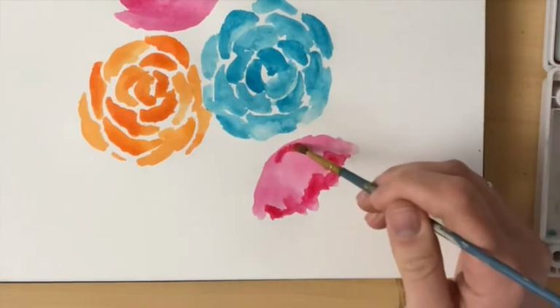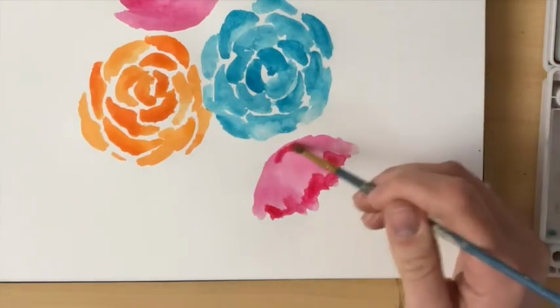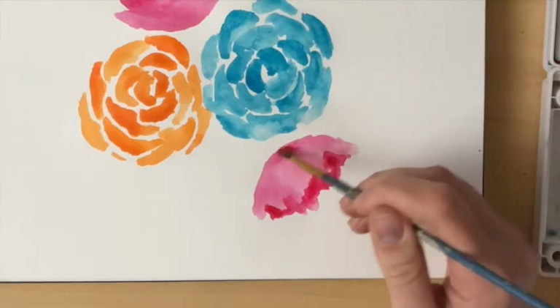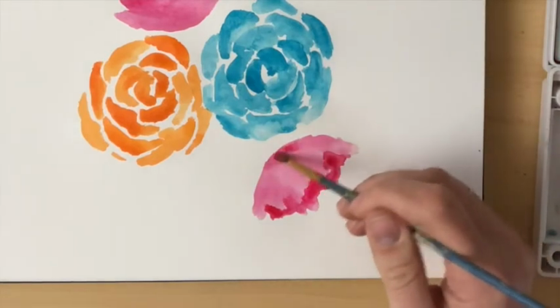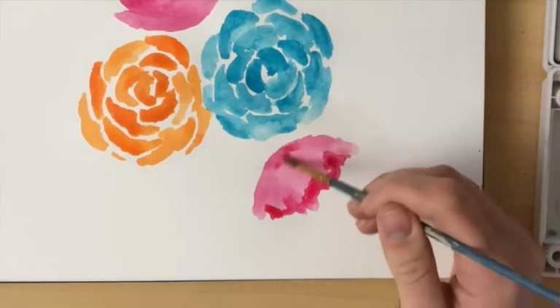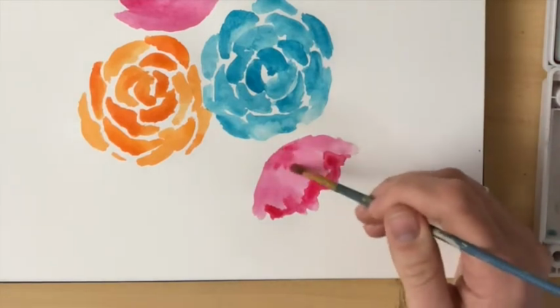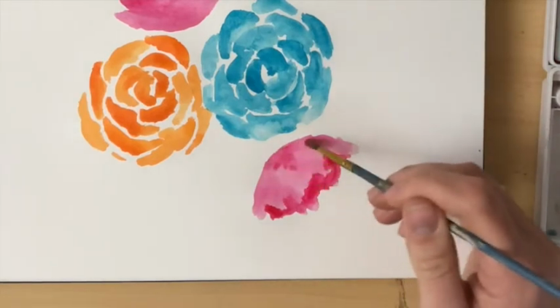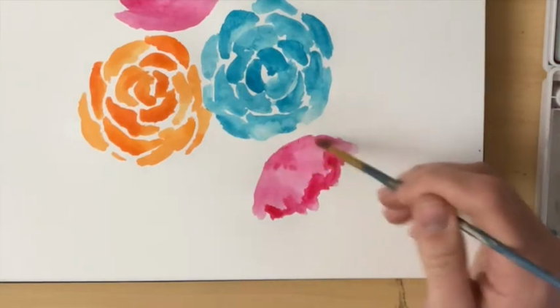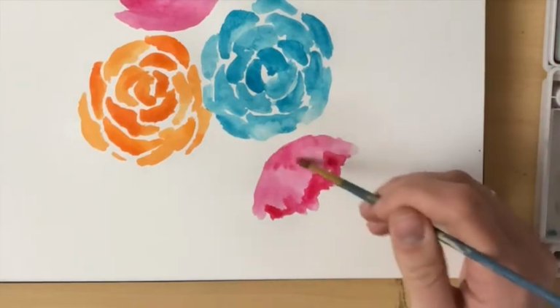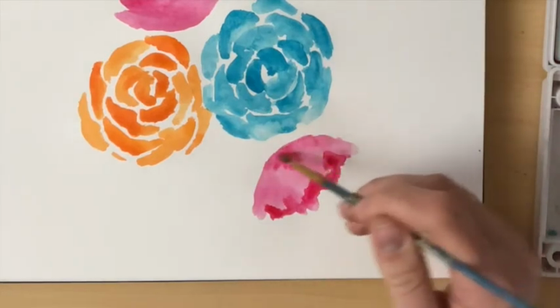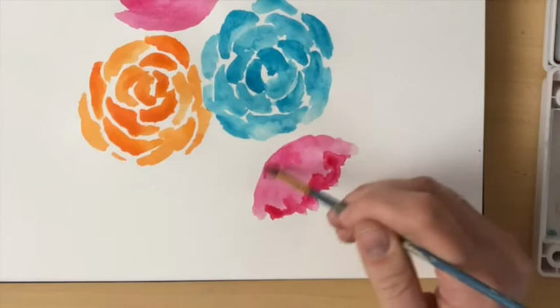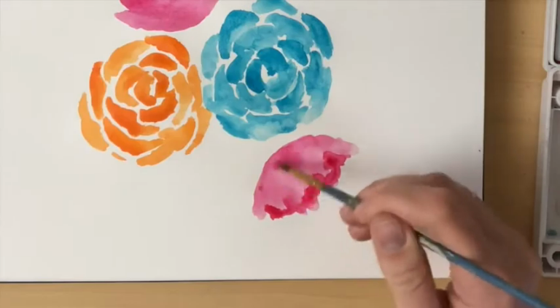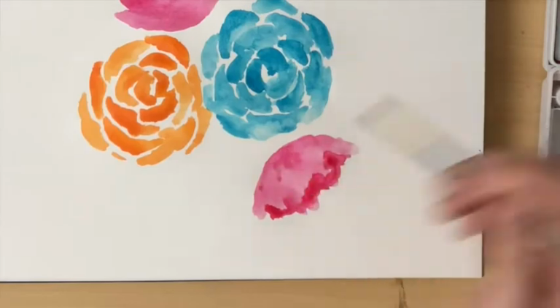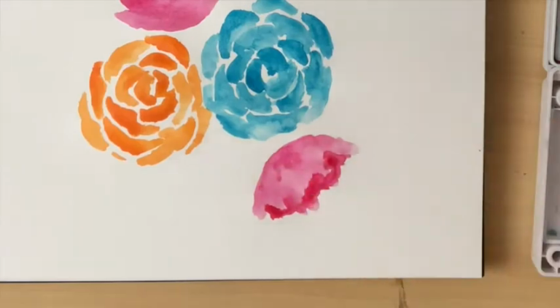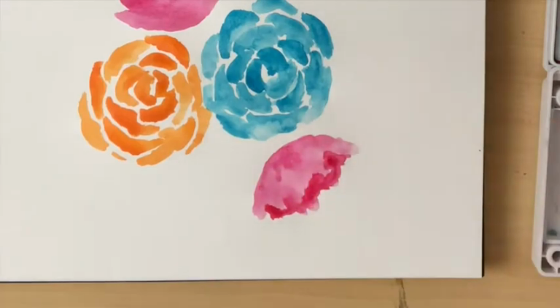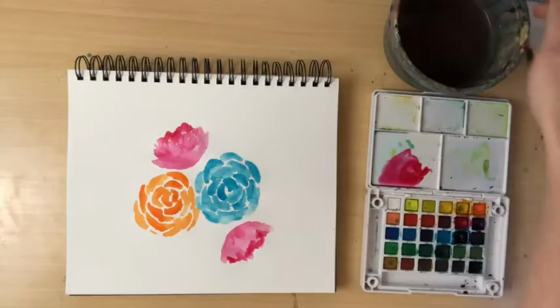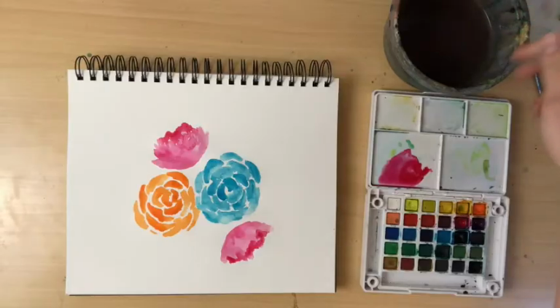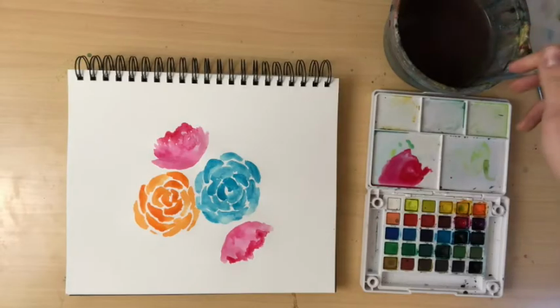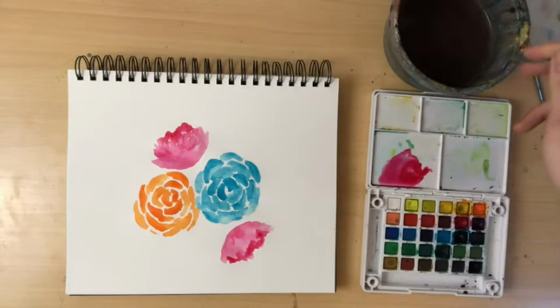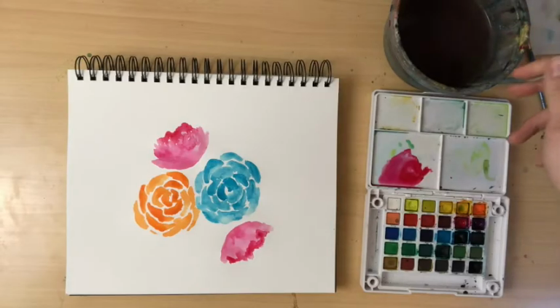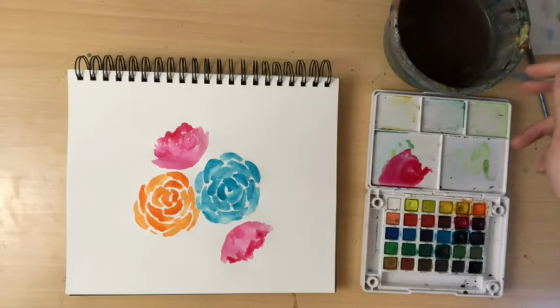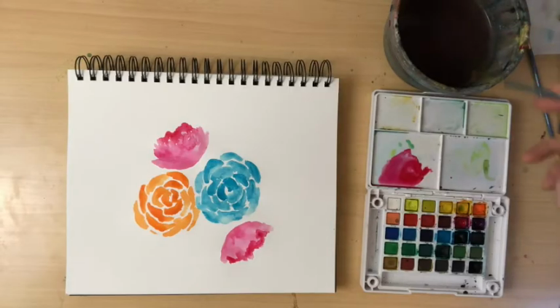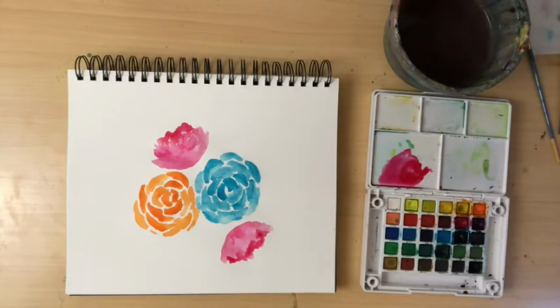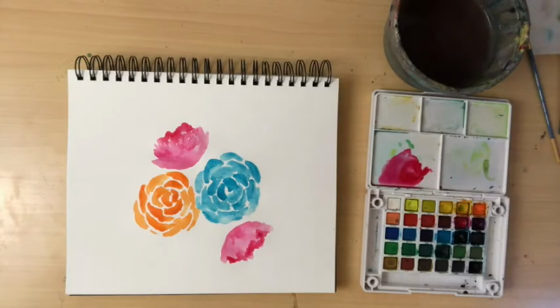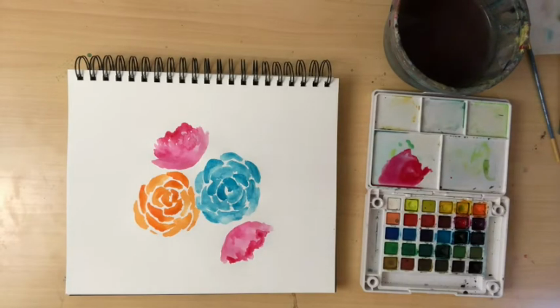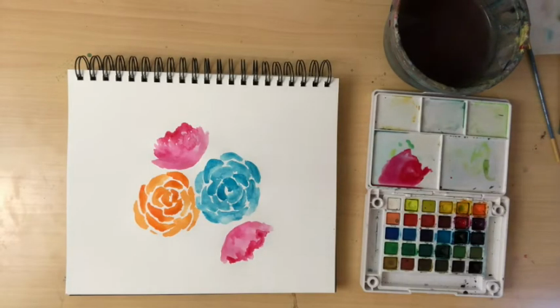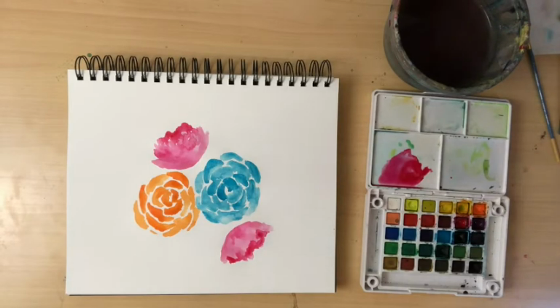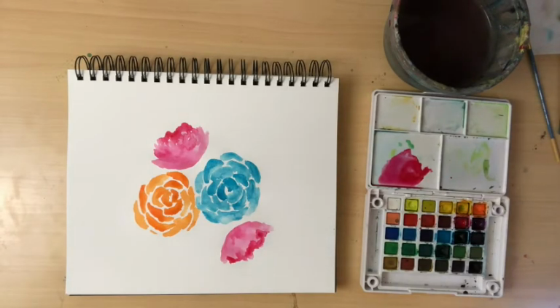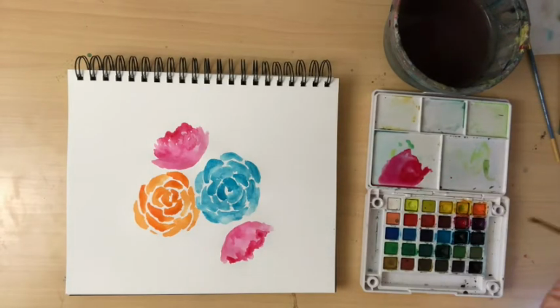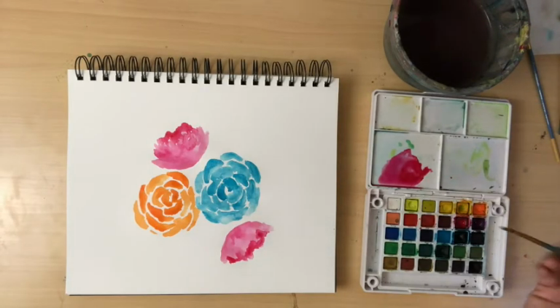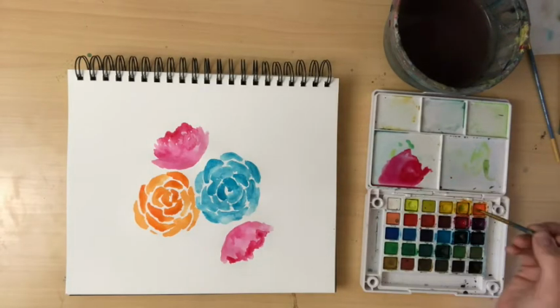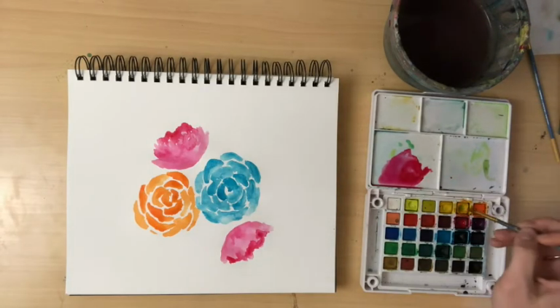I'm adding a little bit of shadow to the base of that flower just to give it a little depth.